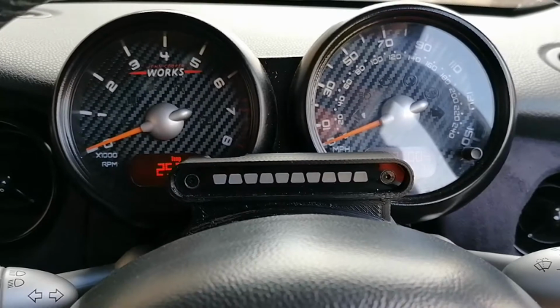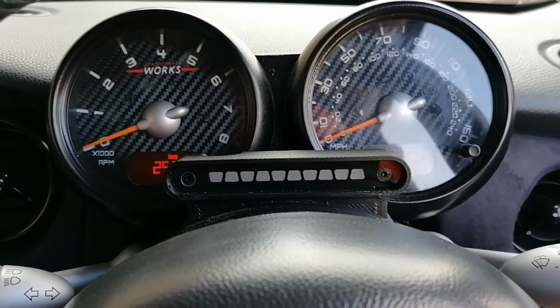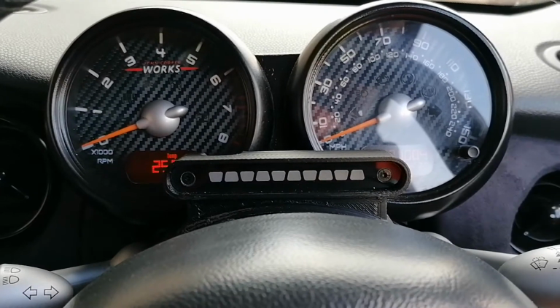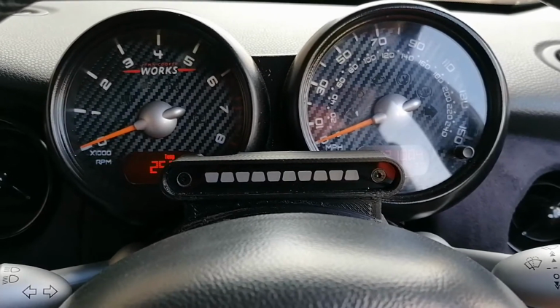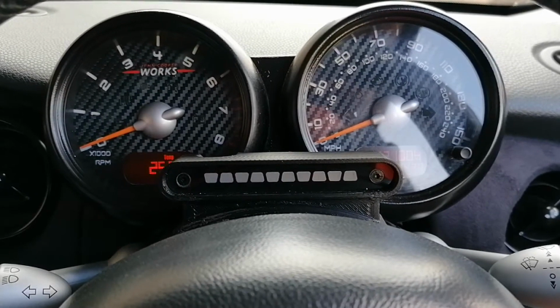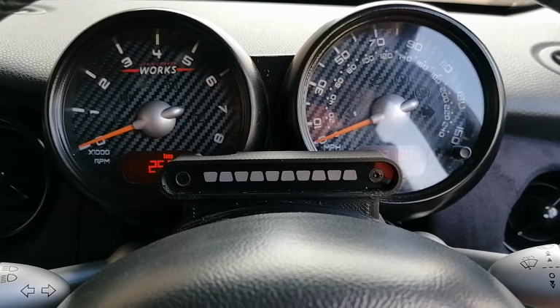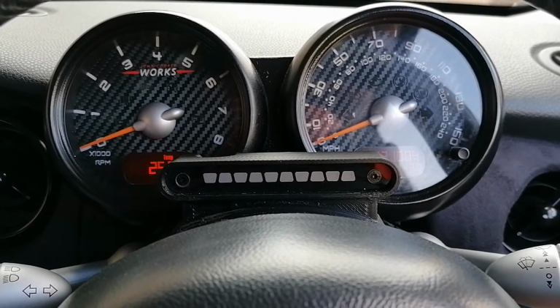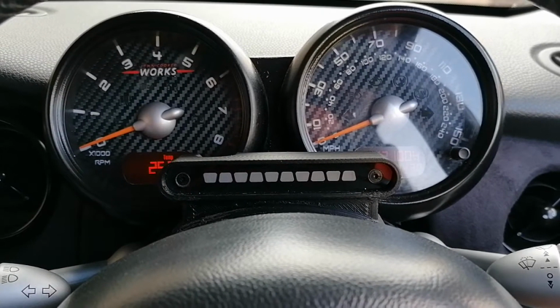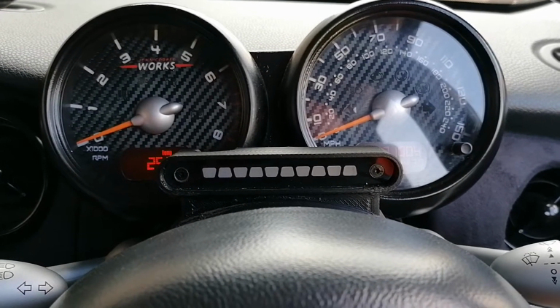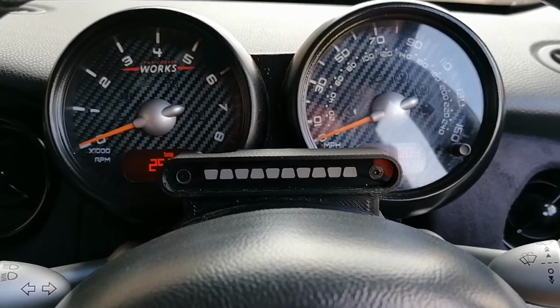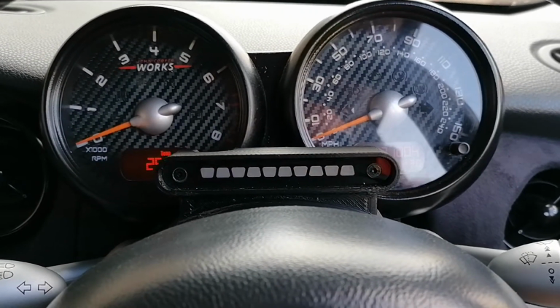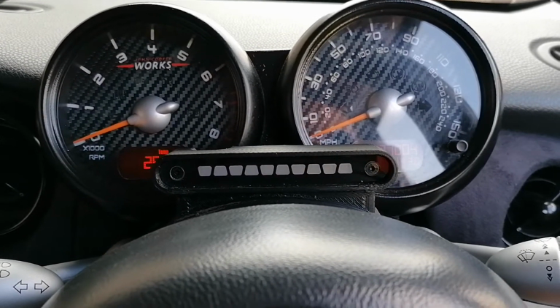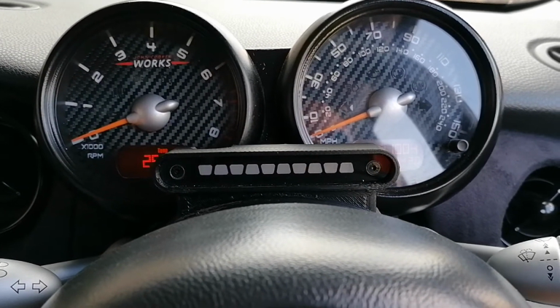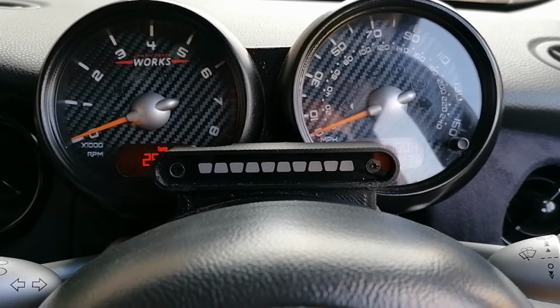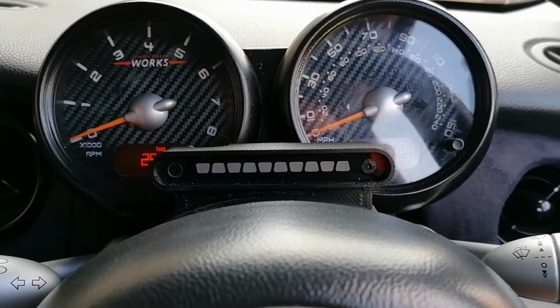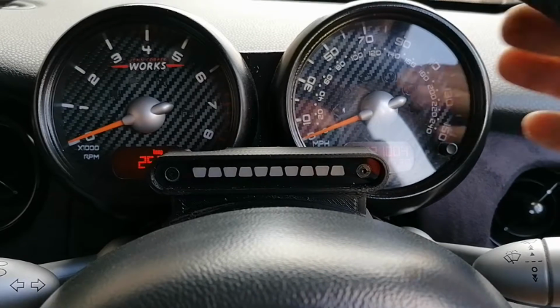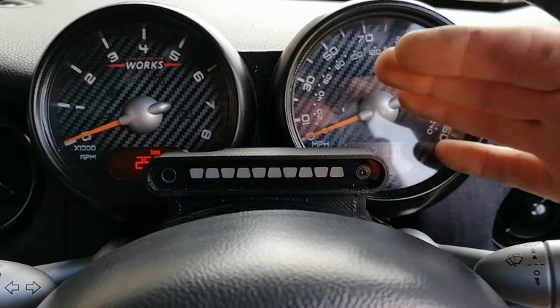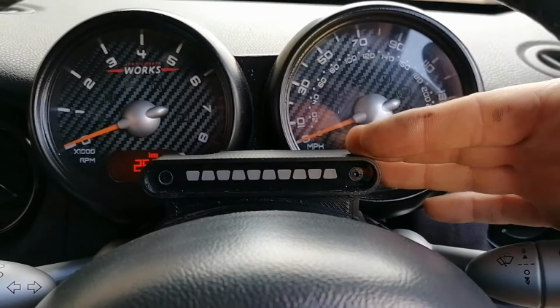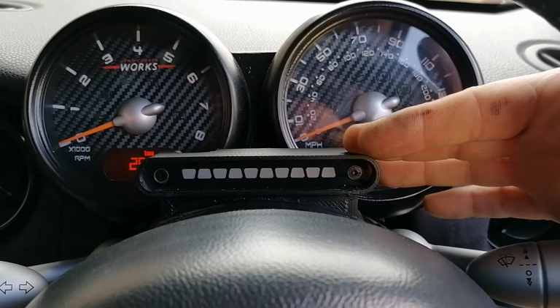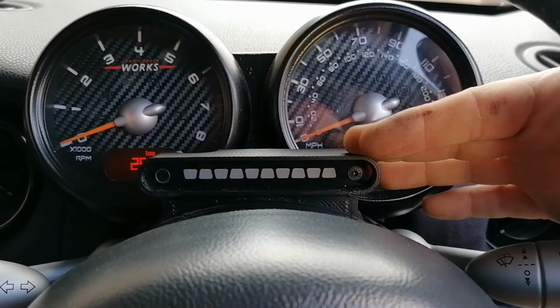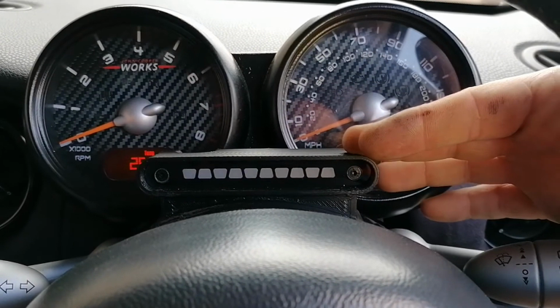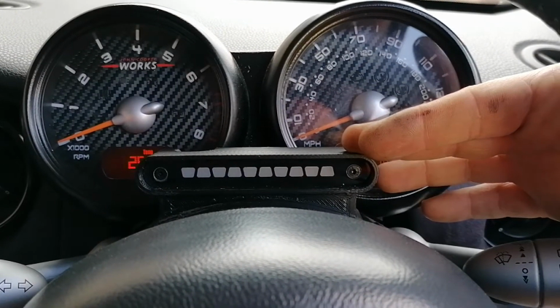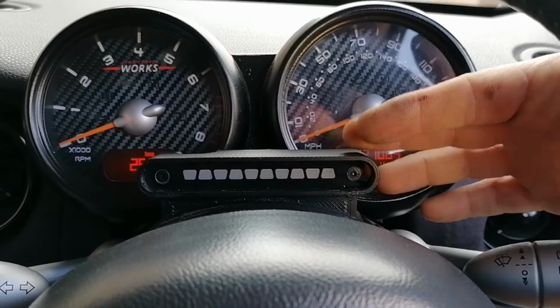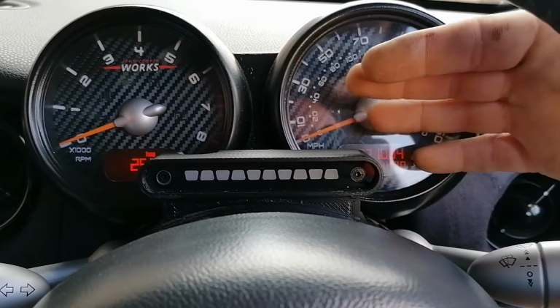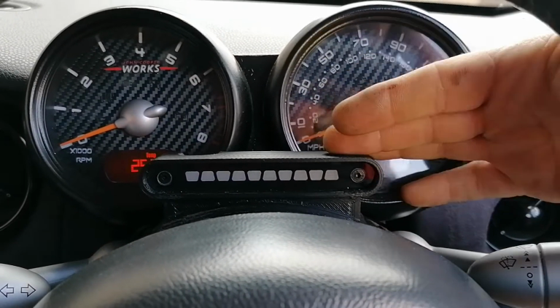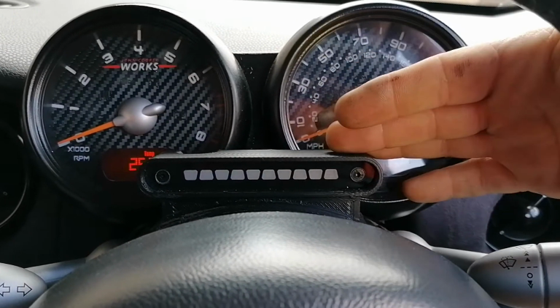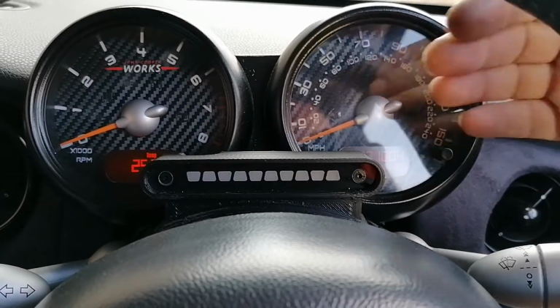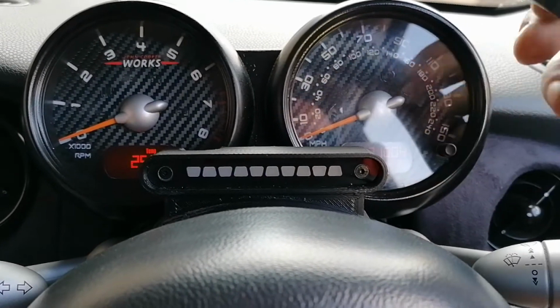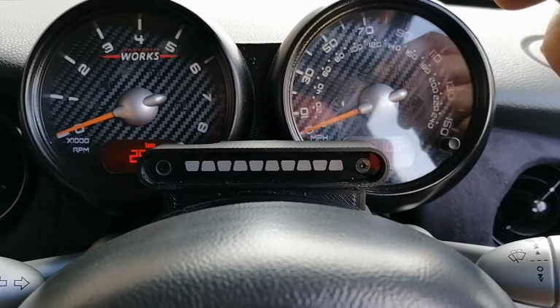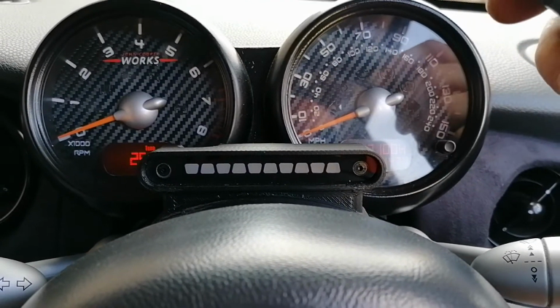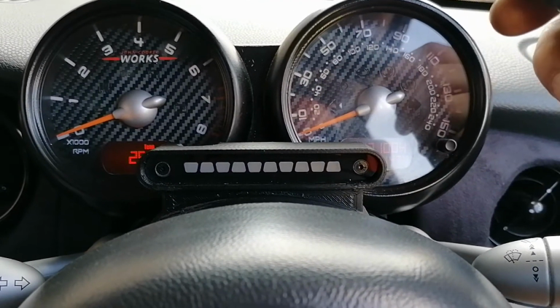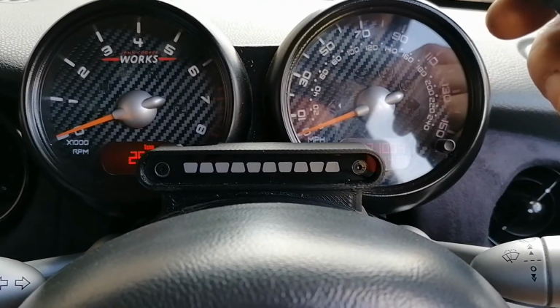This is a quick setup run-through for the Wattiggy Design Shift Light. I've already installed this one as per the installation instructions.